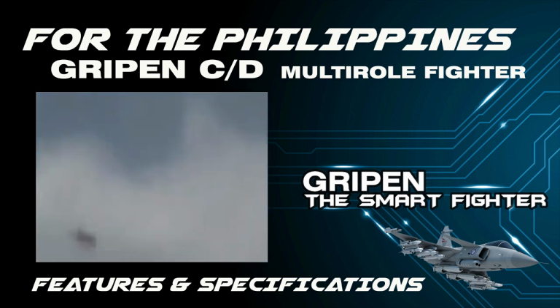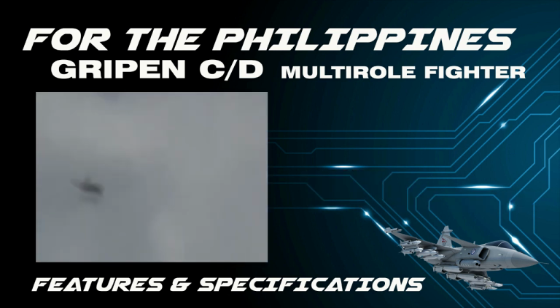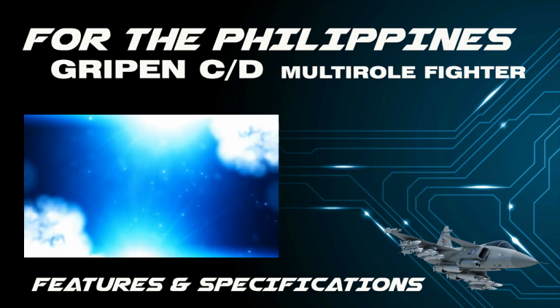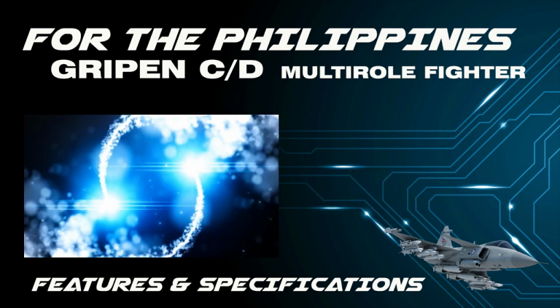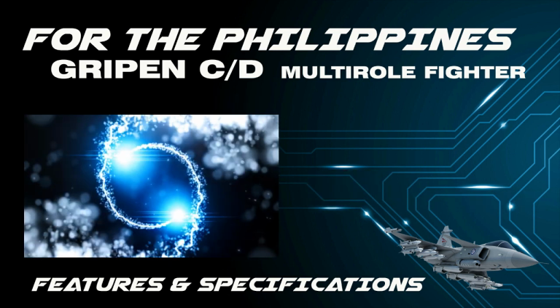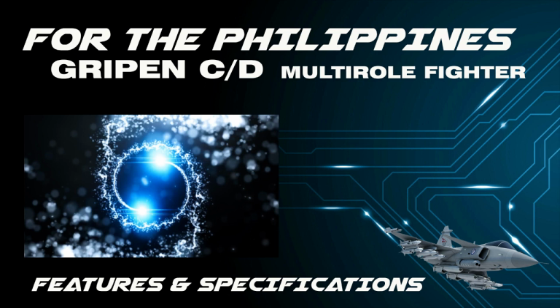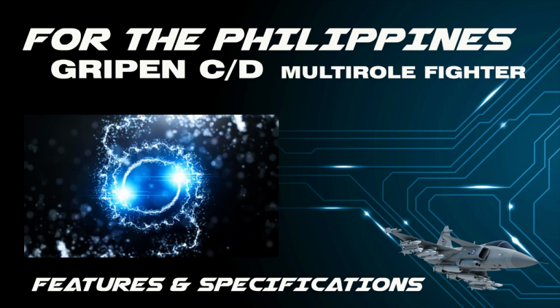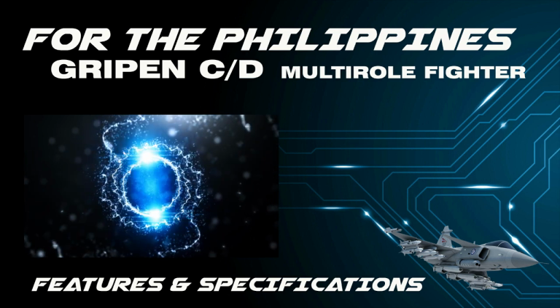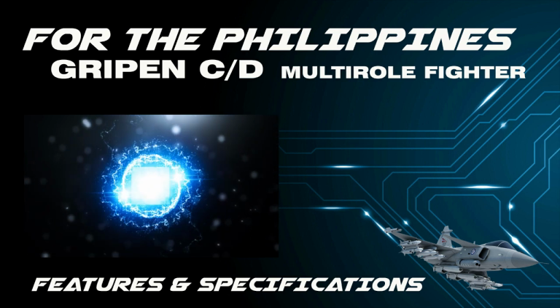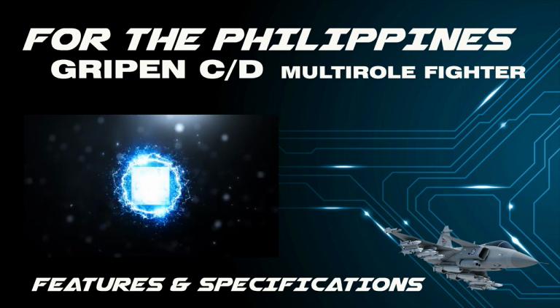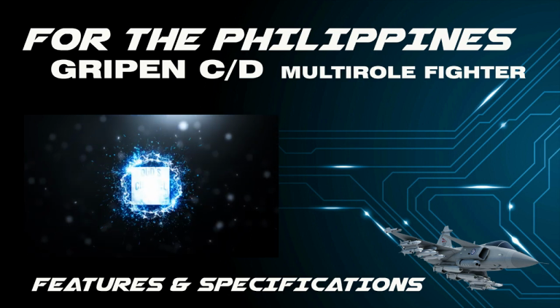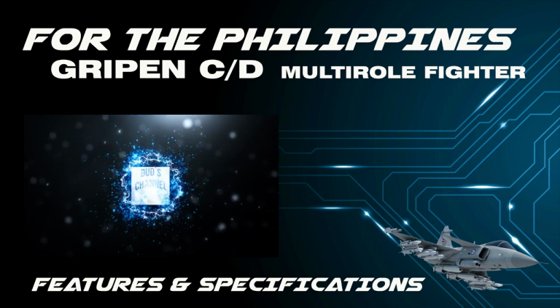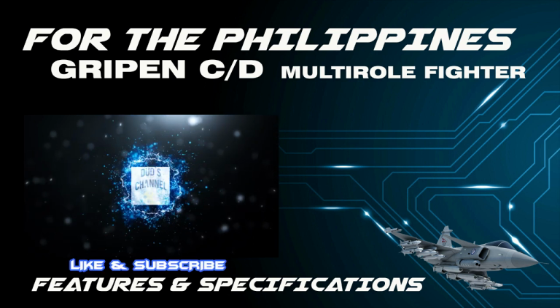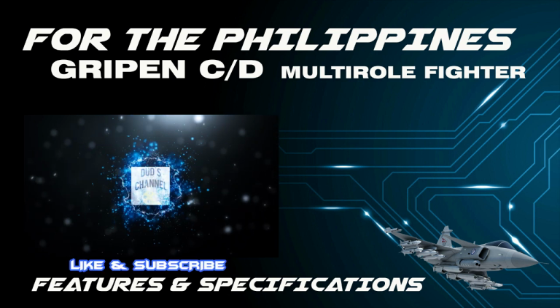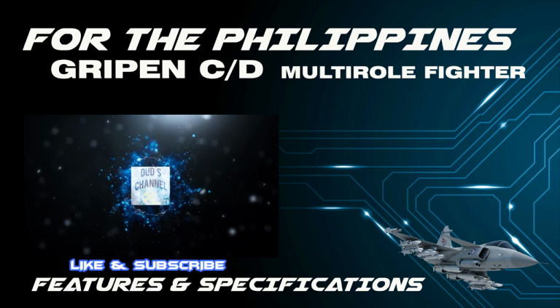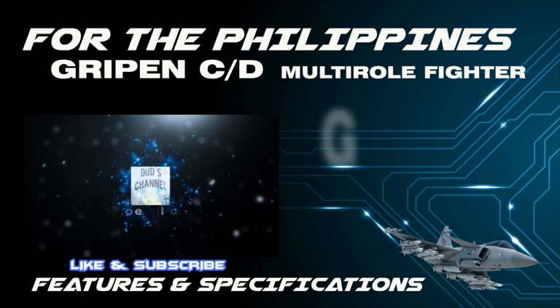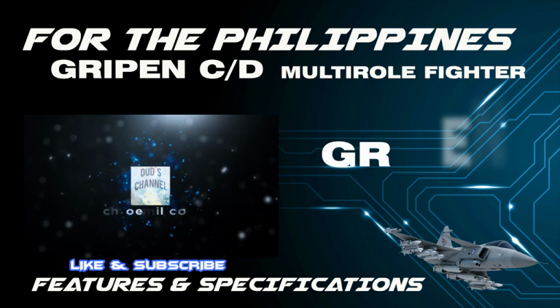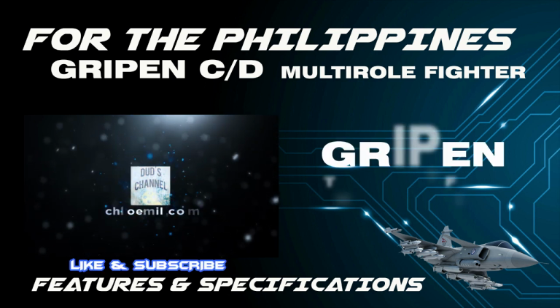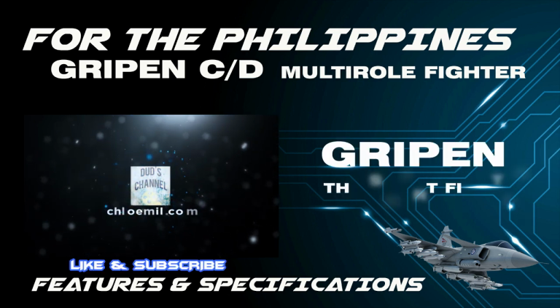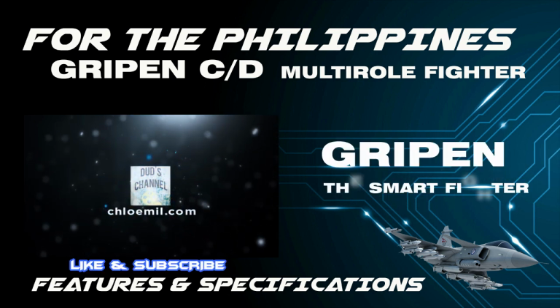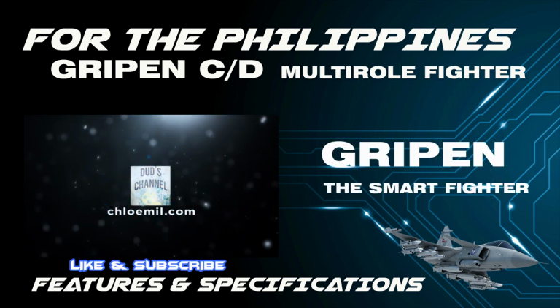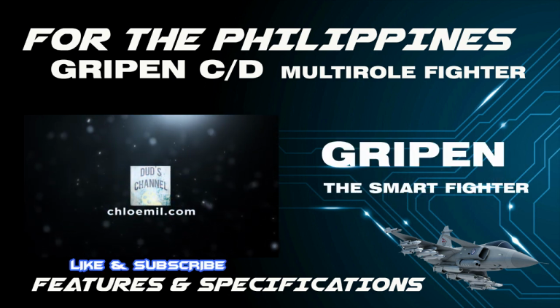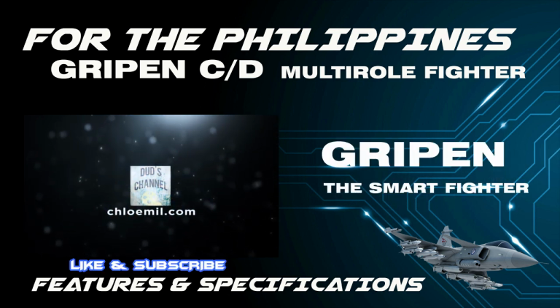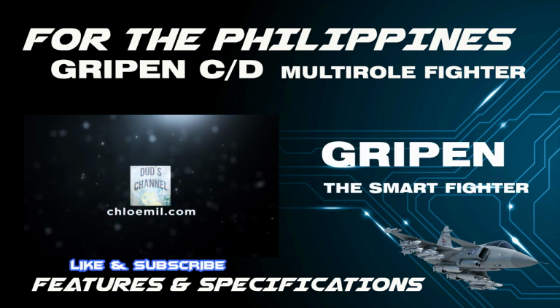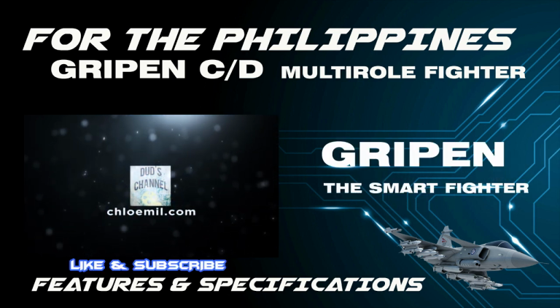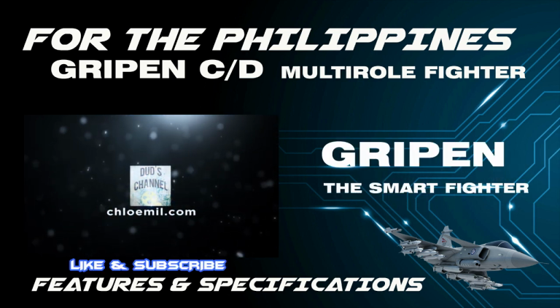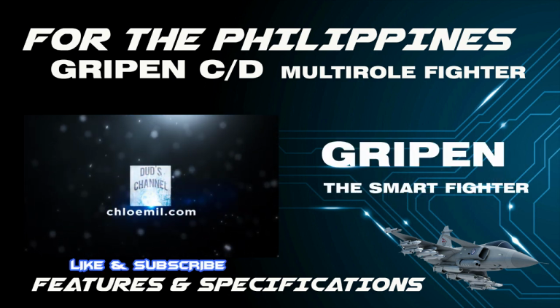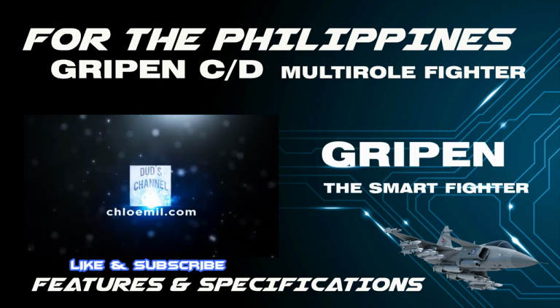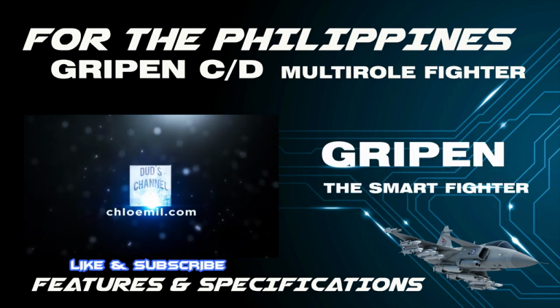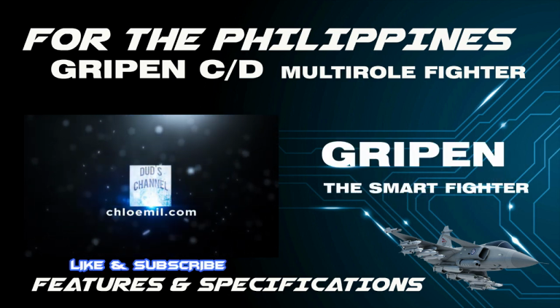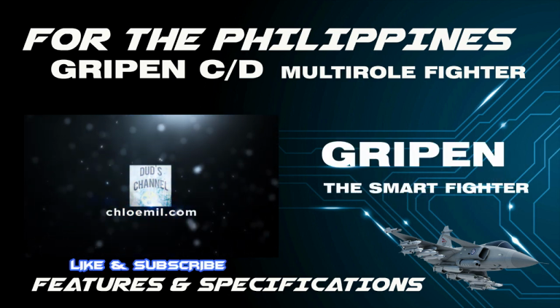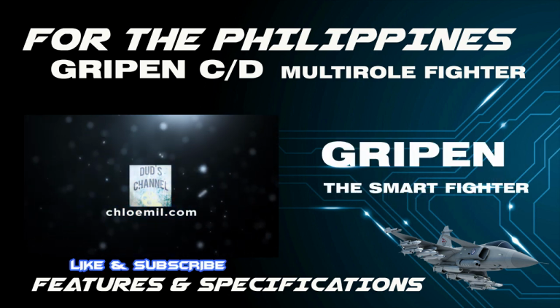See you in the next video. Don't forget to like and subscribe to my channel. Thank you.